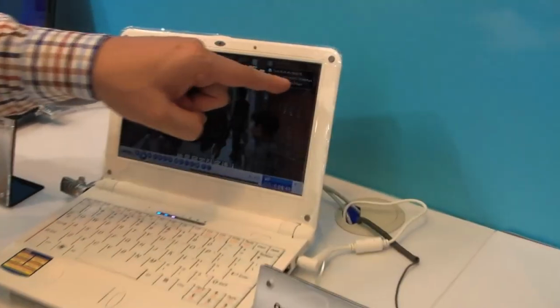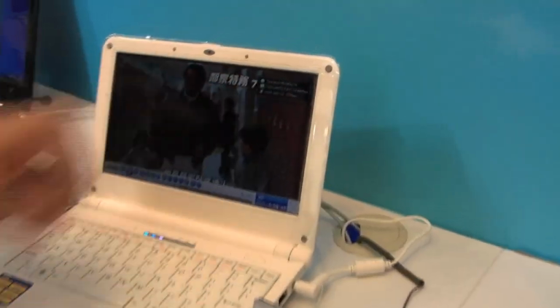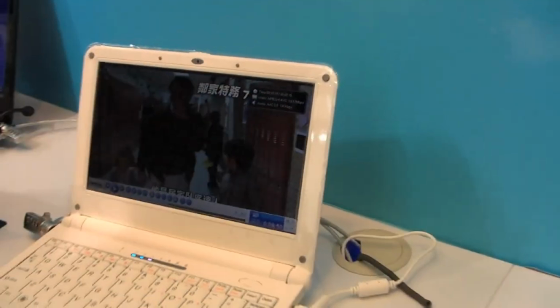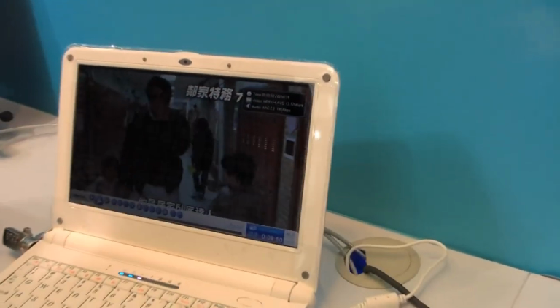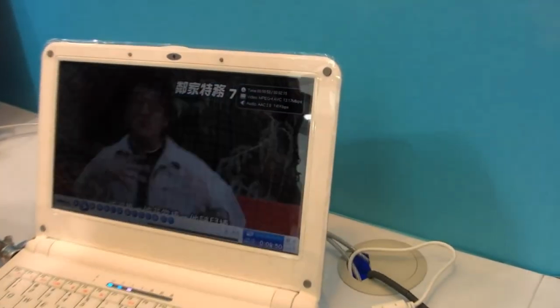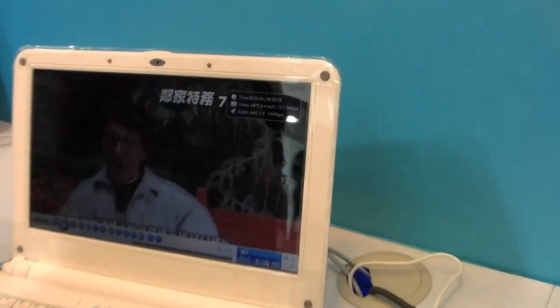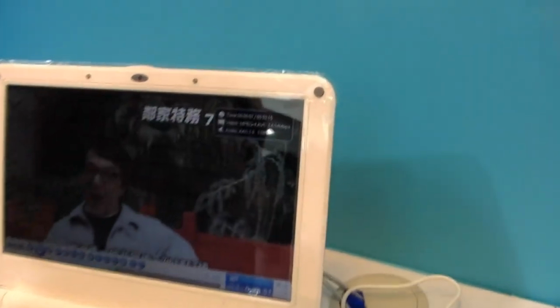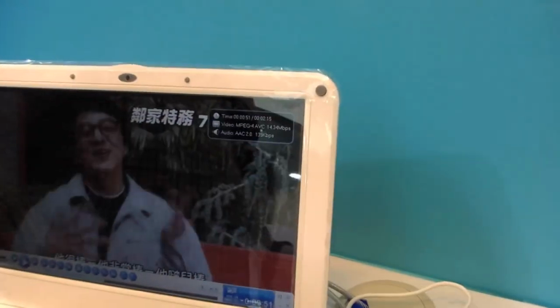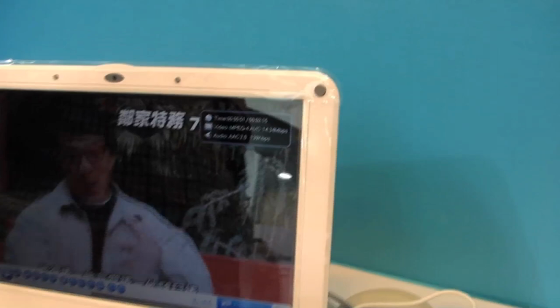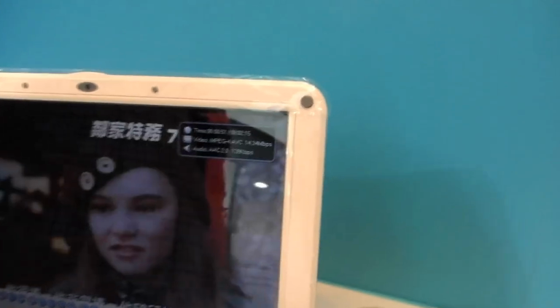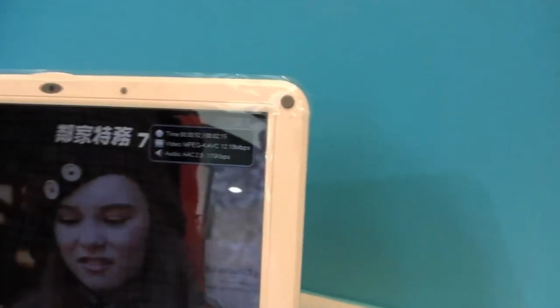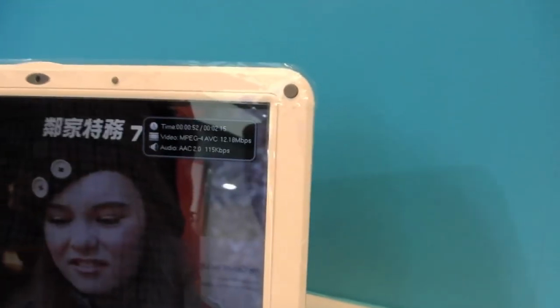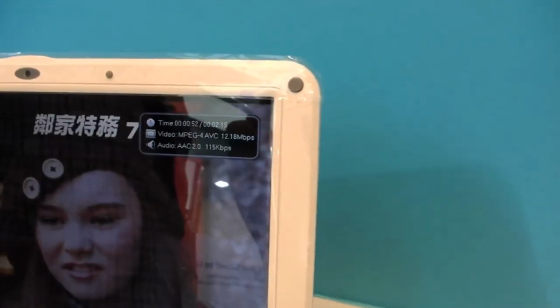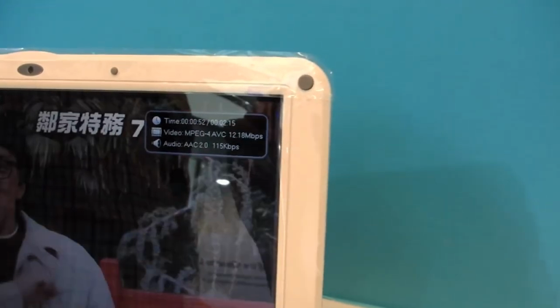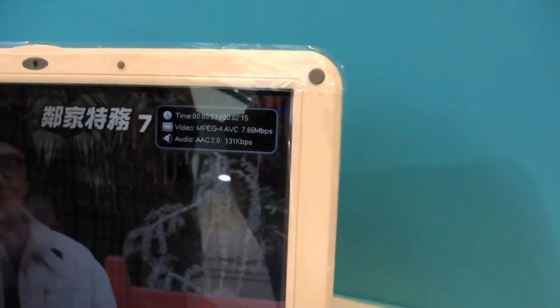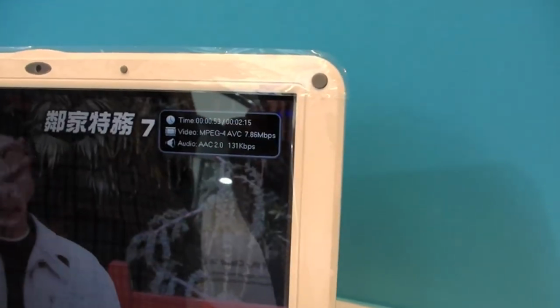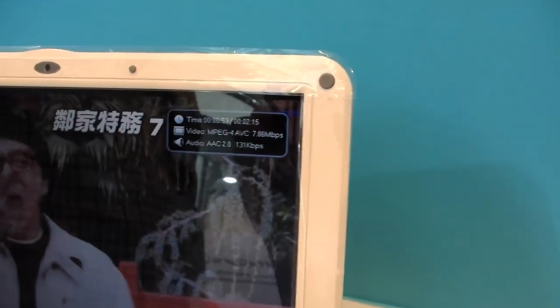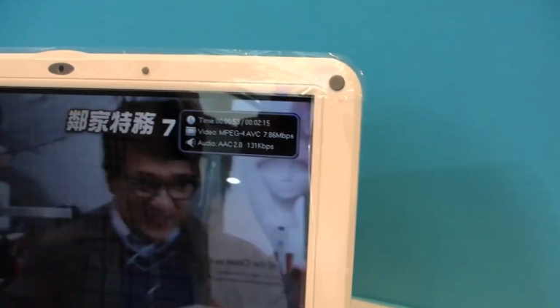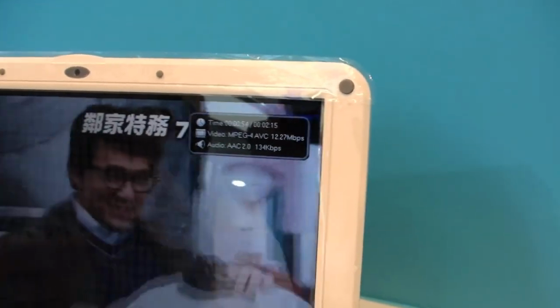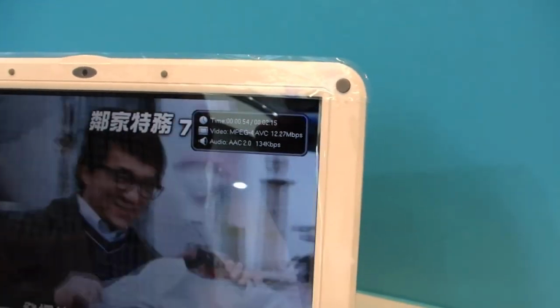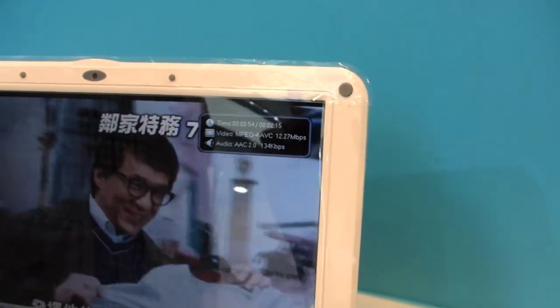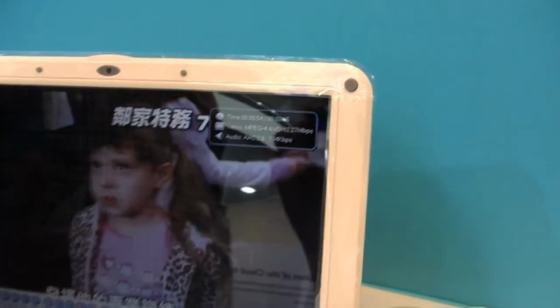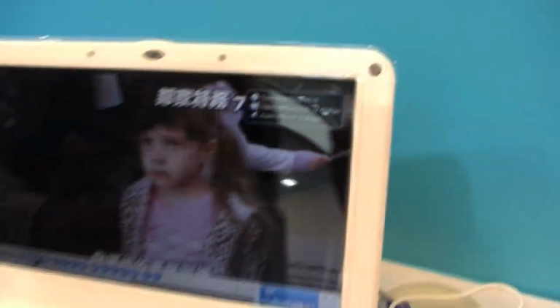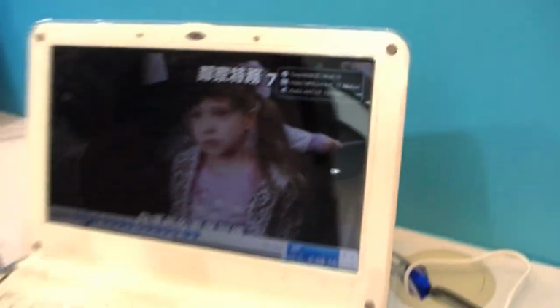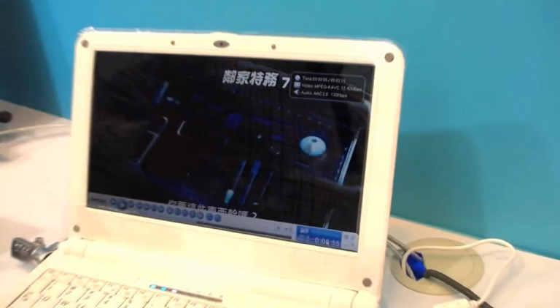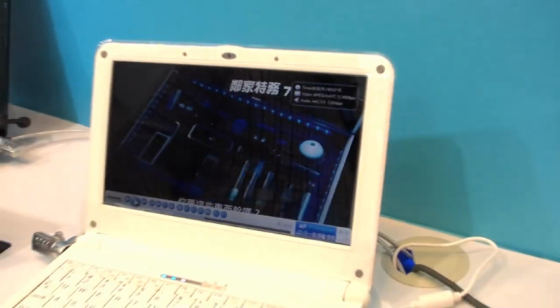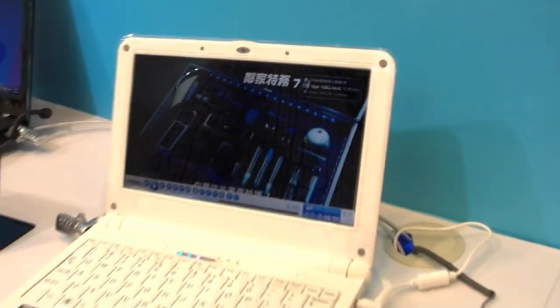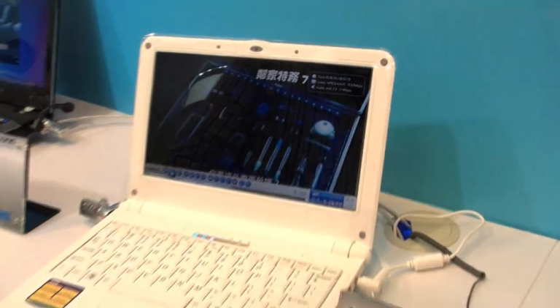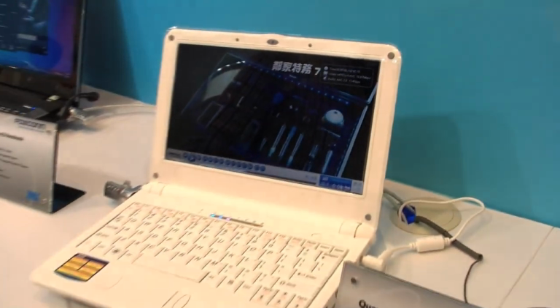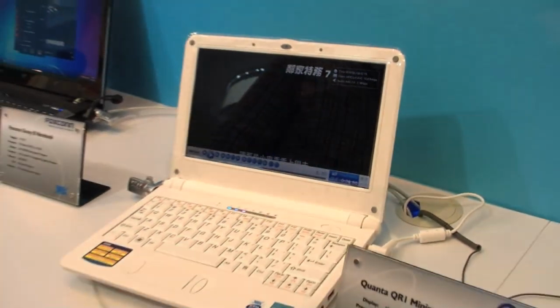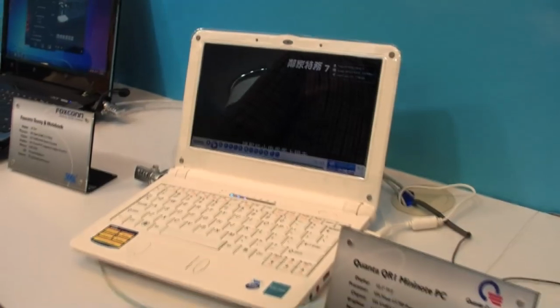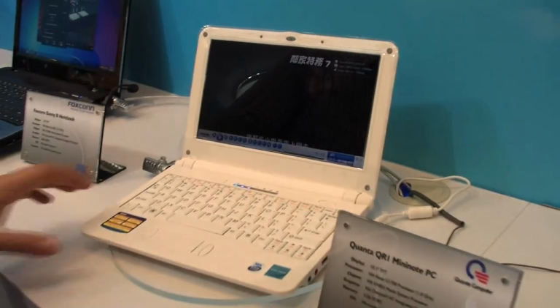As you can see, this is like a 10 to 15 Mbit stream, and it's running absolutely smooth.